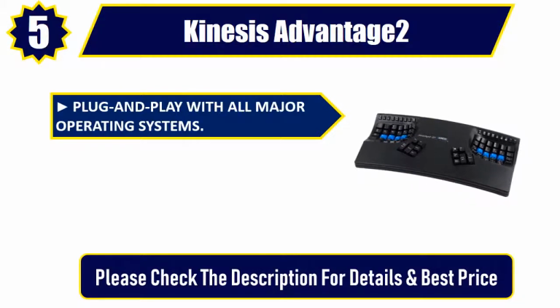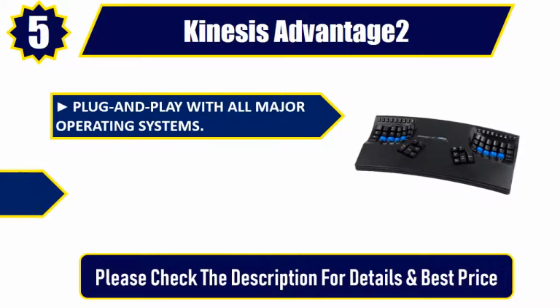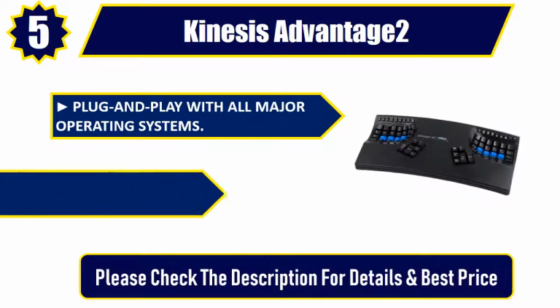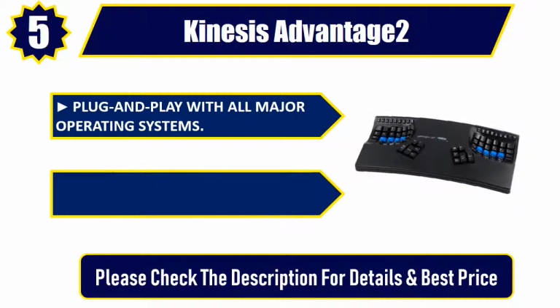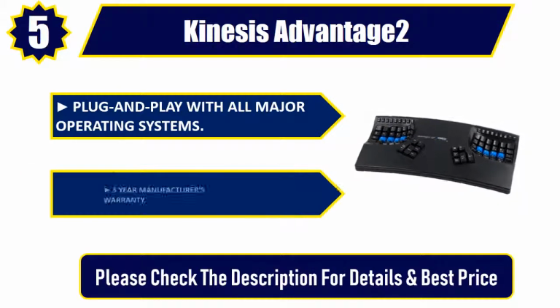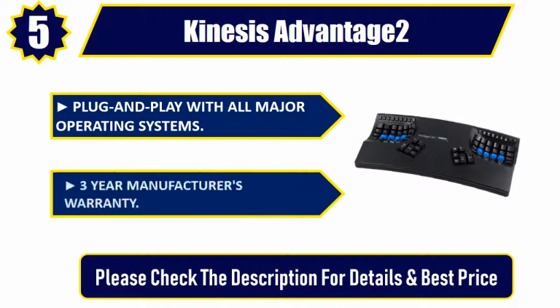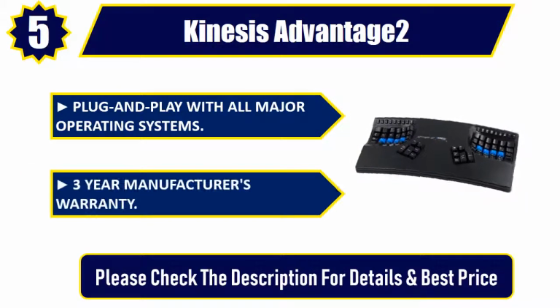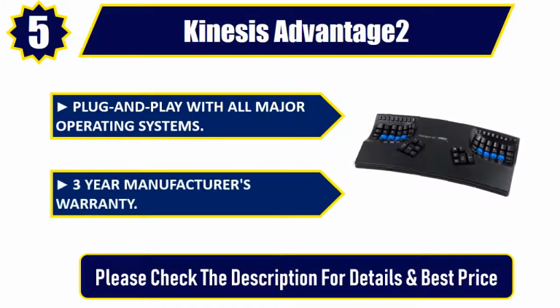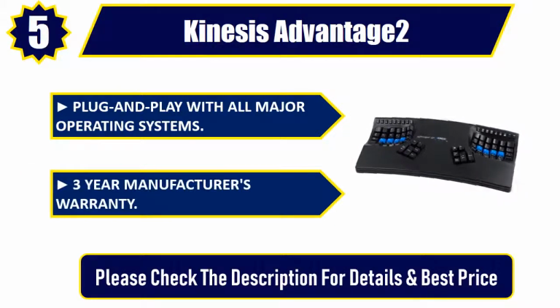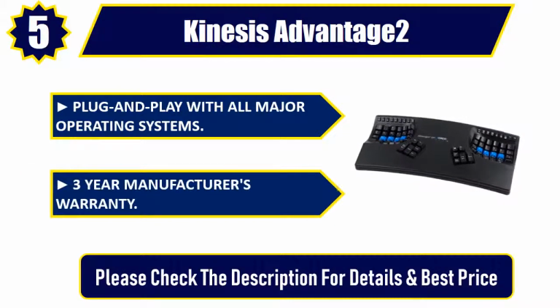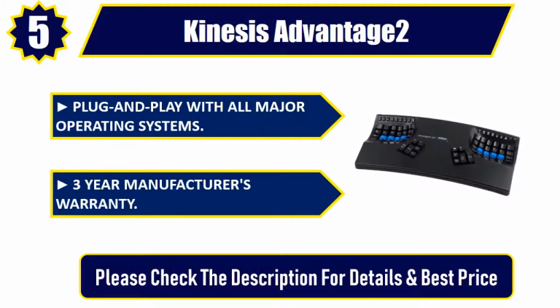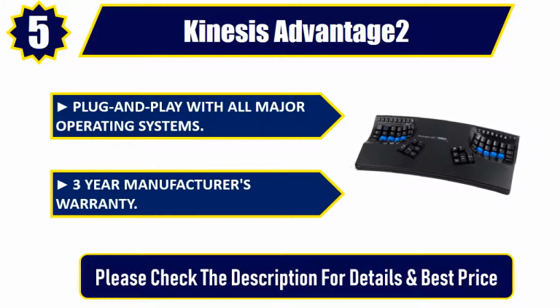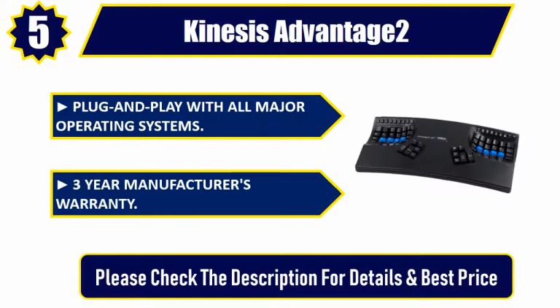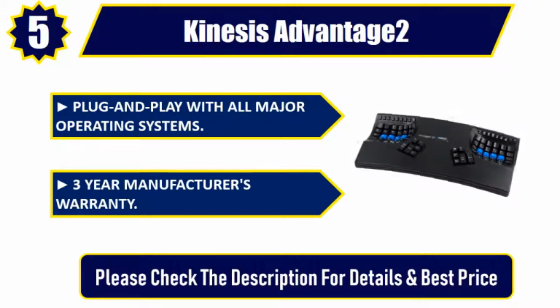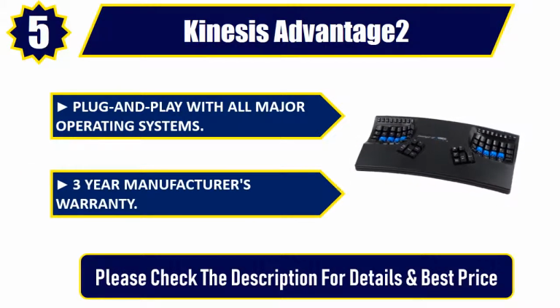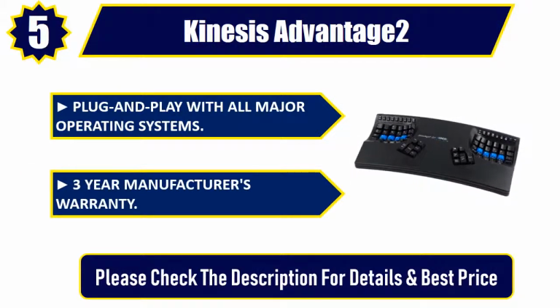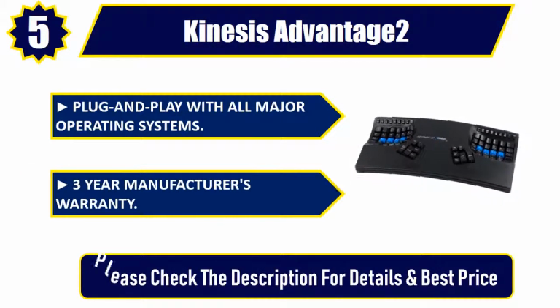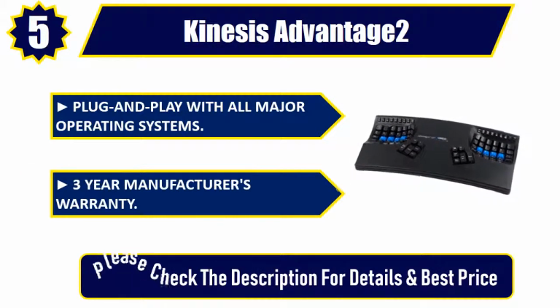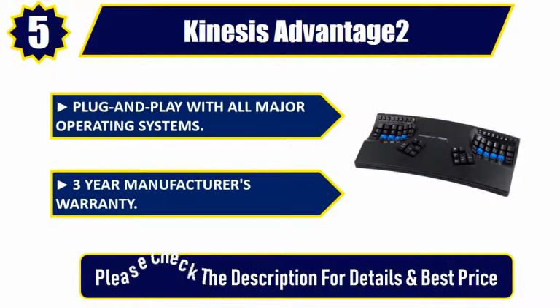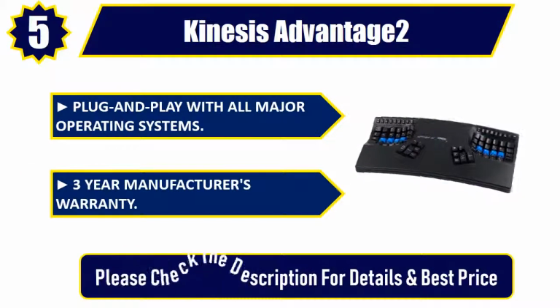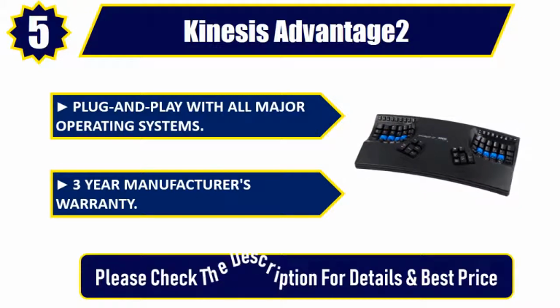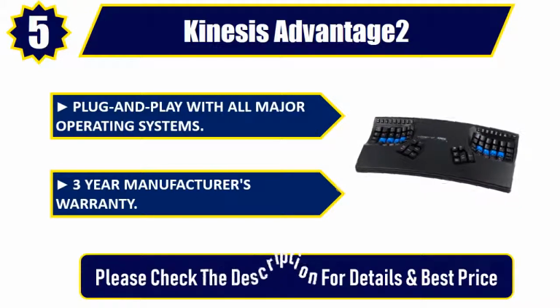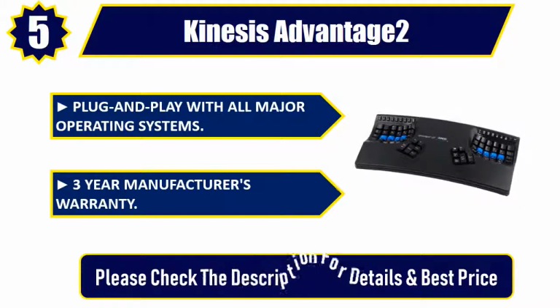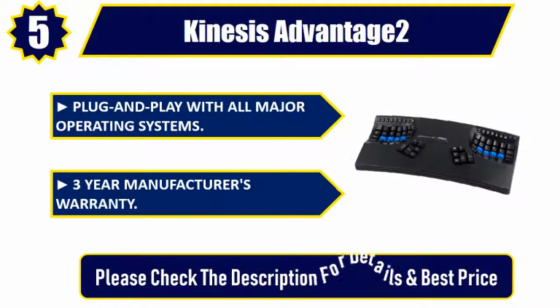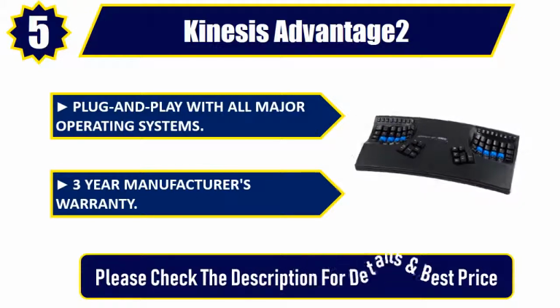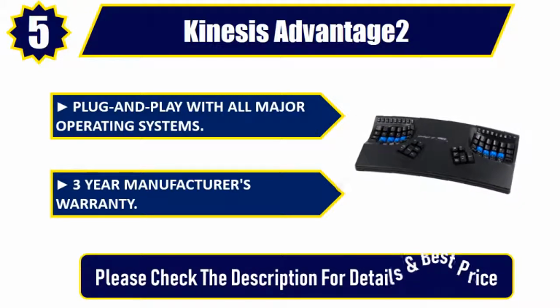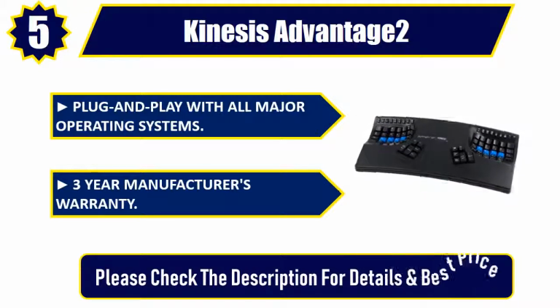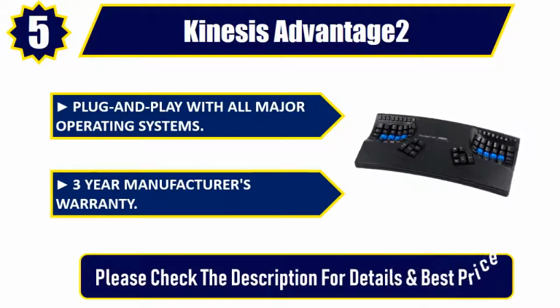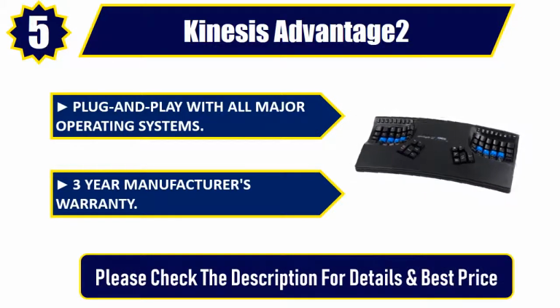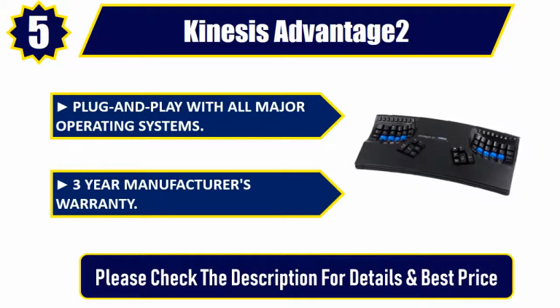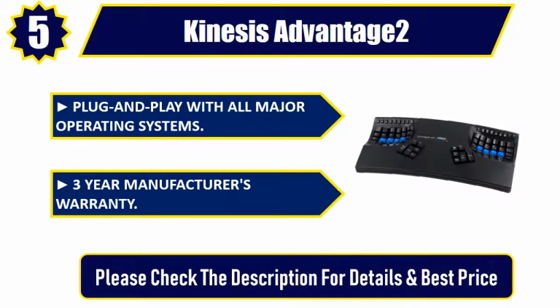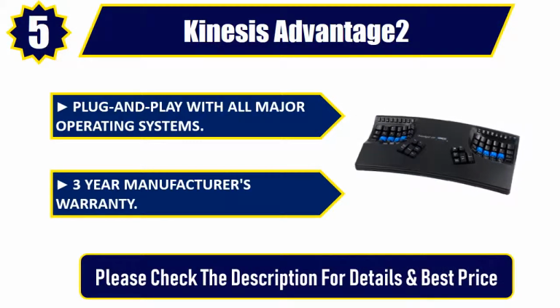3-Year Manufacturer's Warranty. Please check the description for details and best price. Number 4.